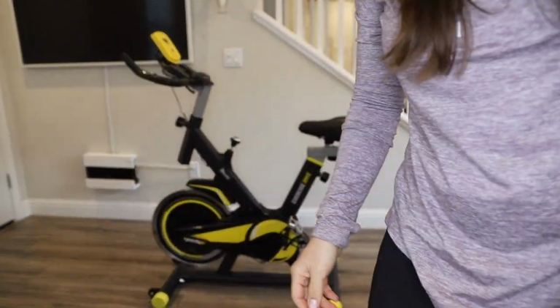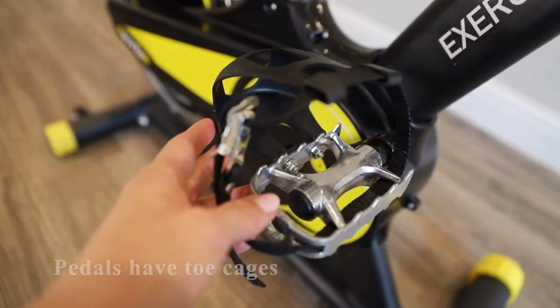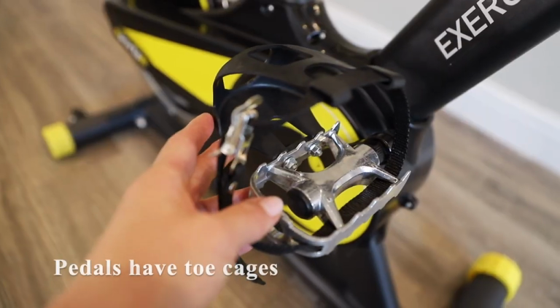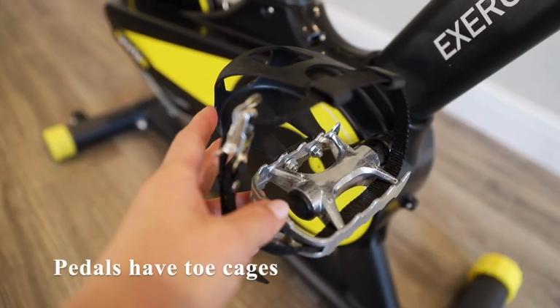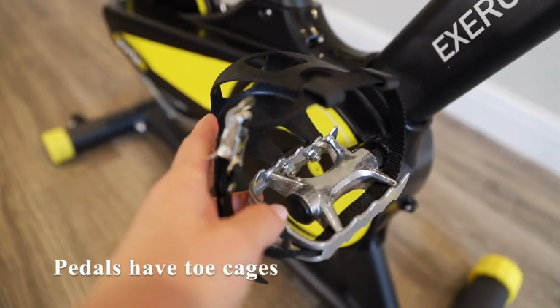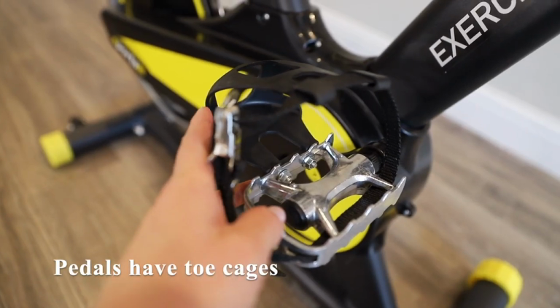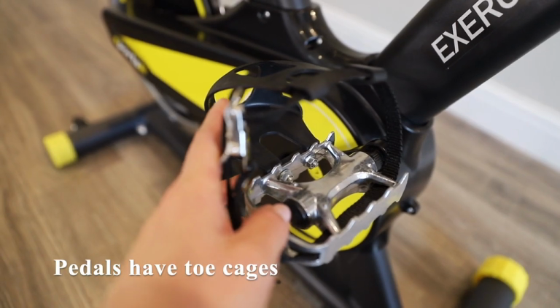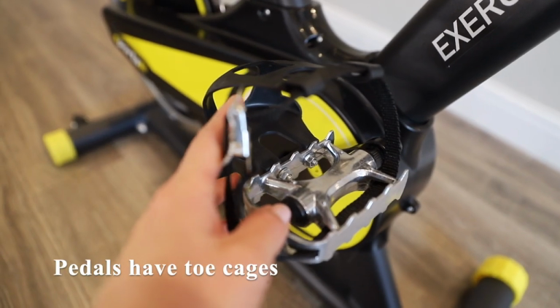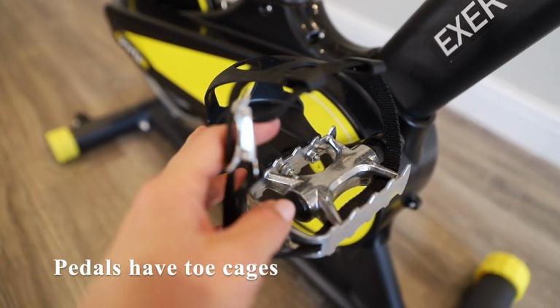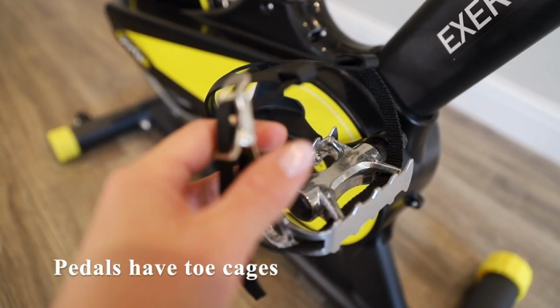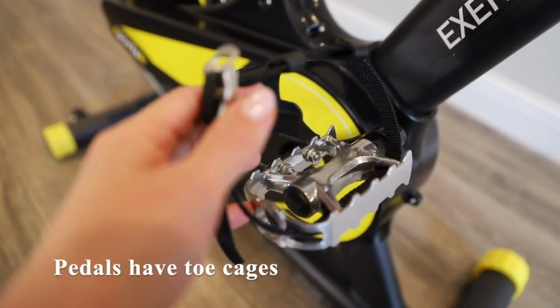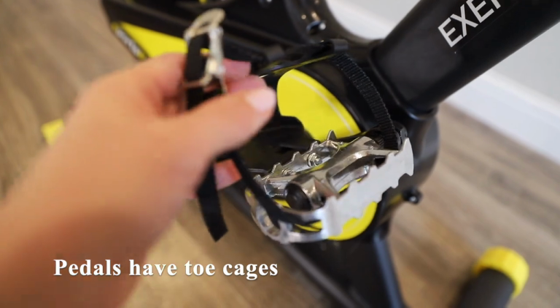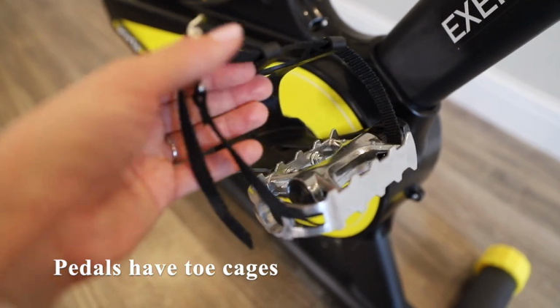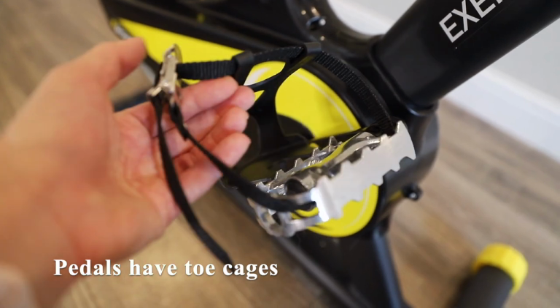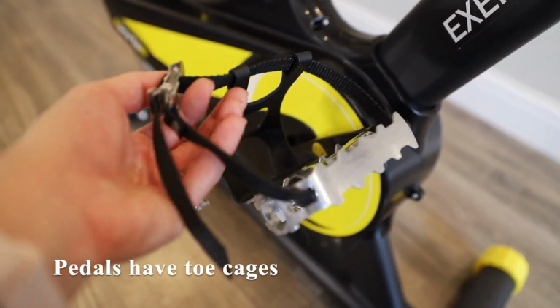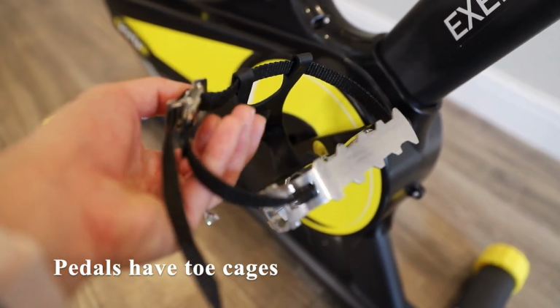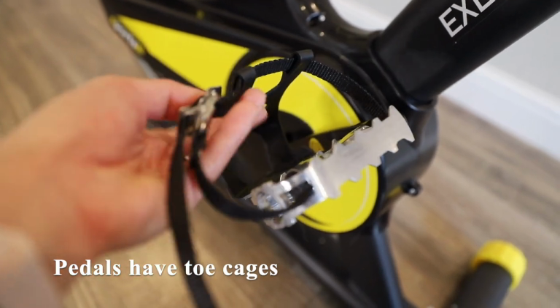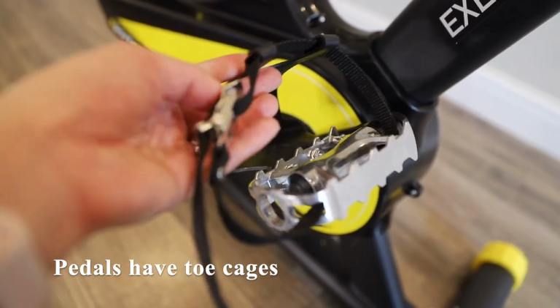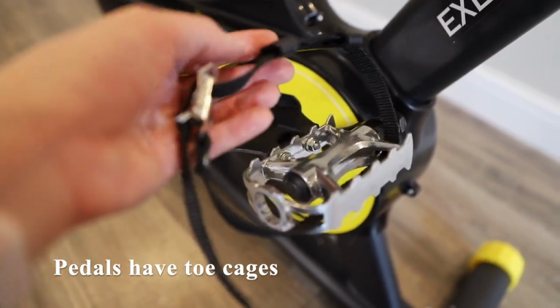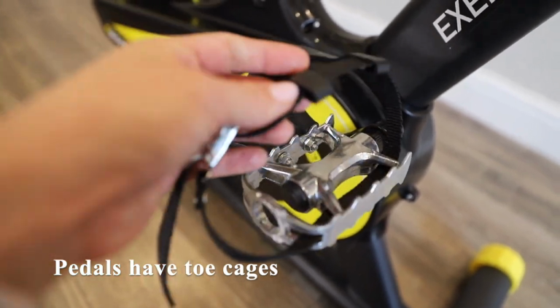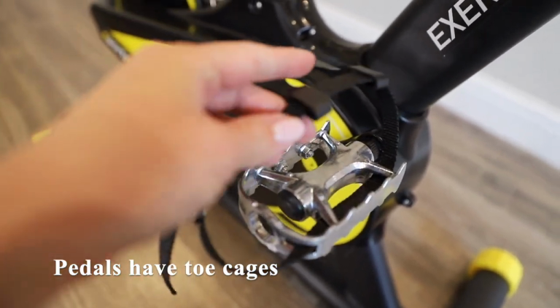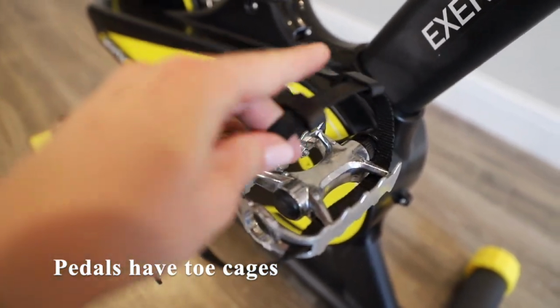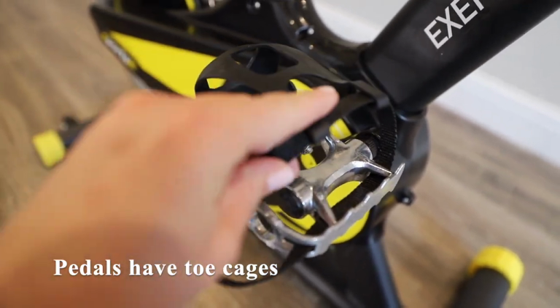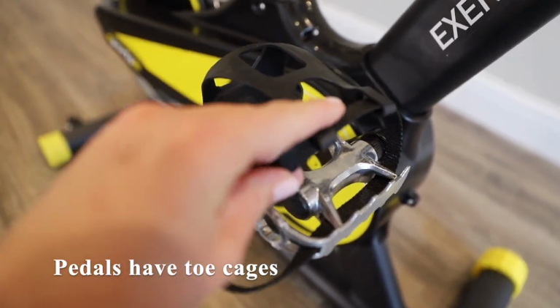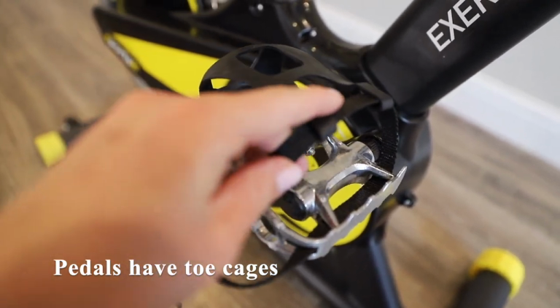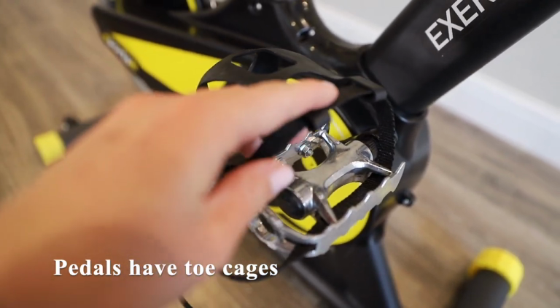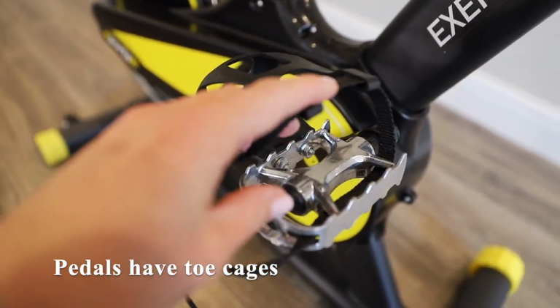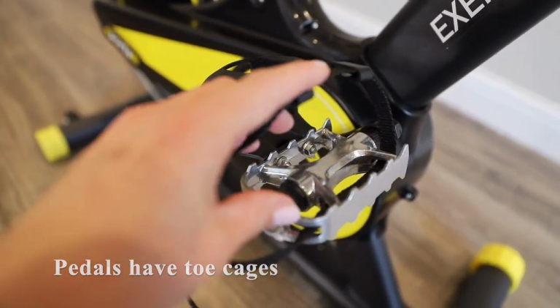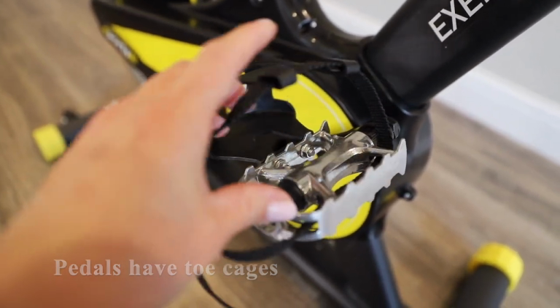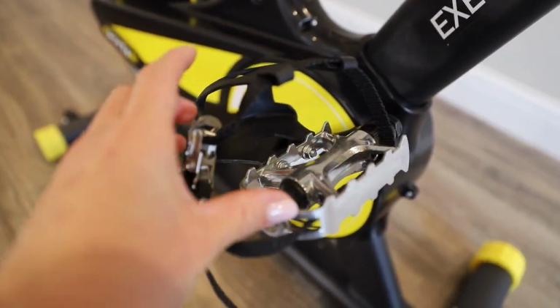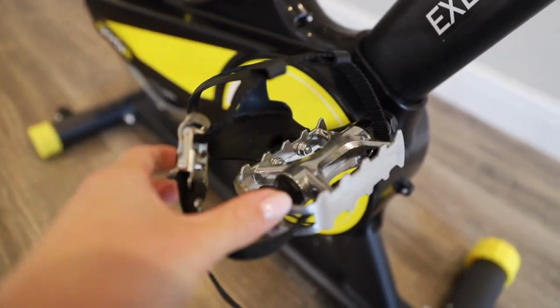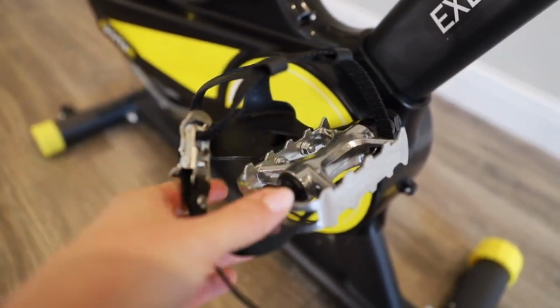The pedals have toe cages, meaning that you don't need to wear separate spin shoes.